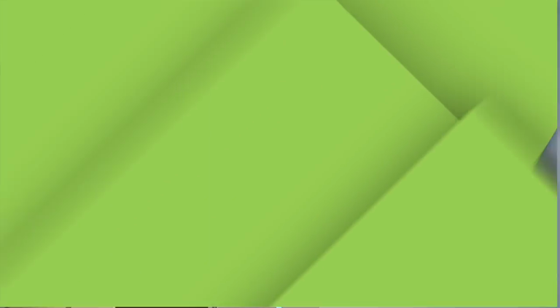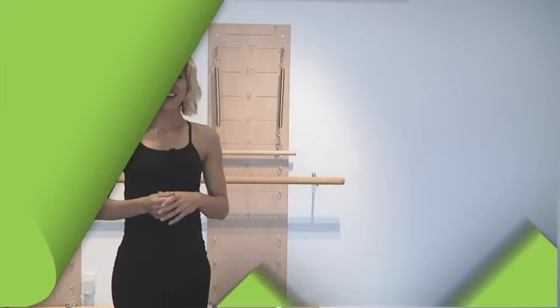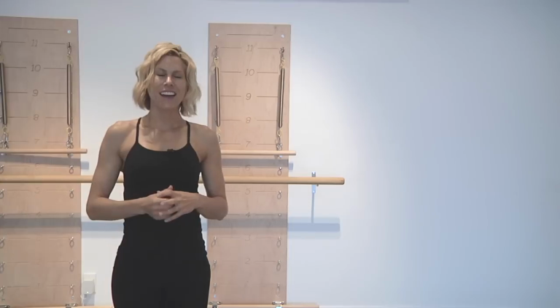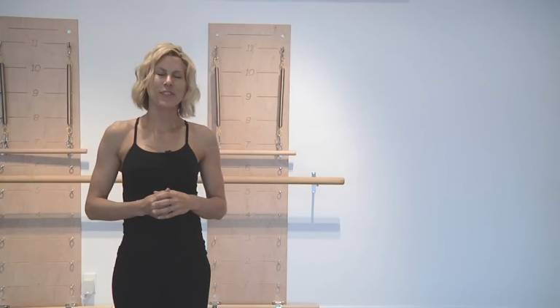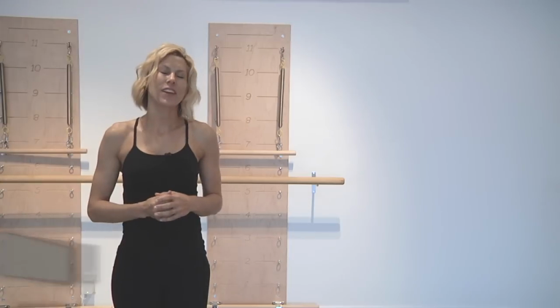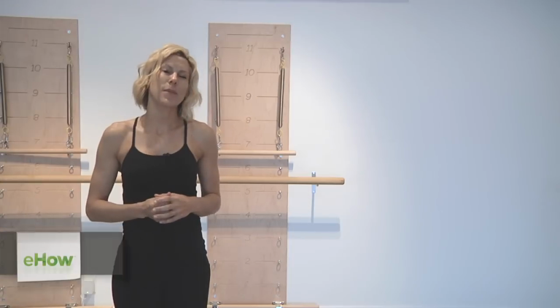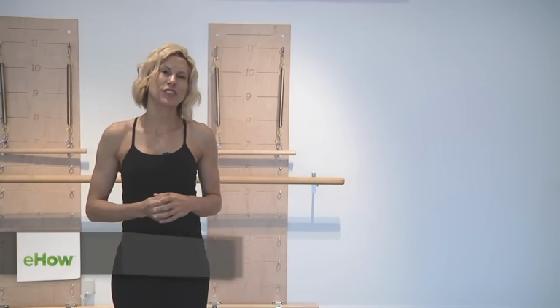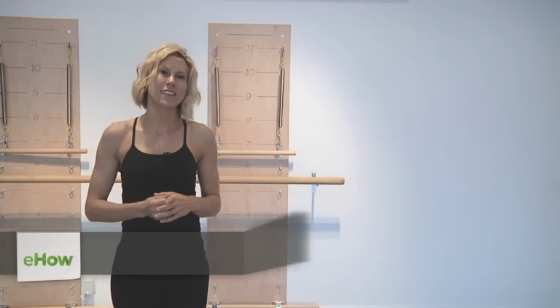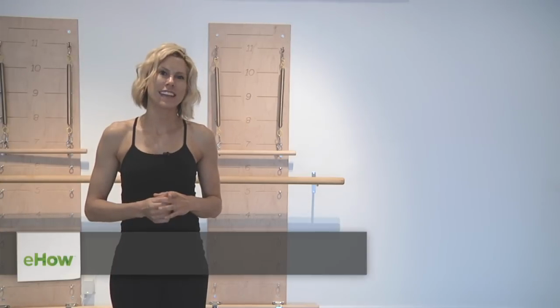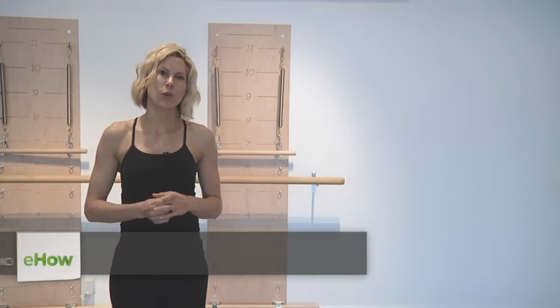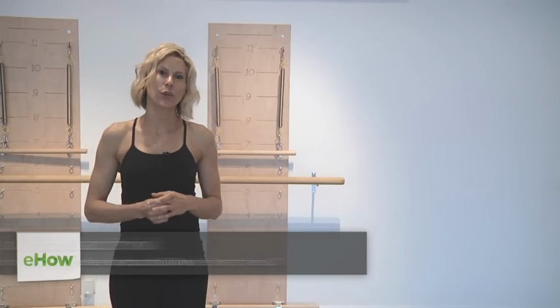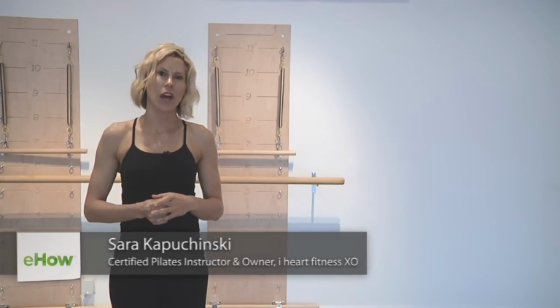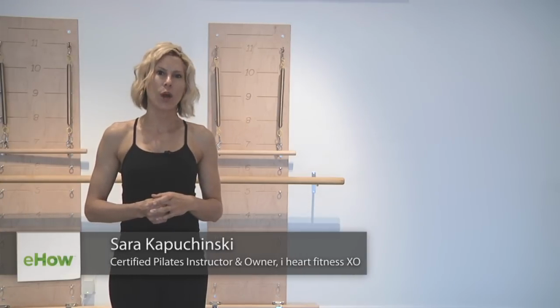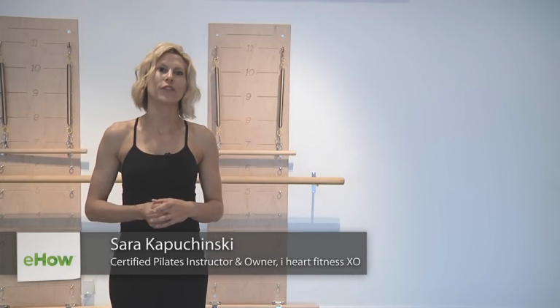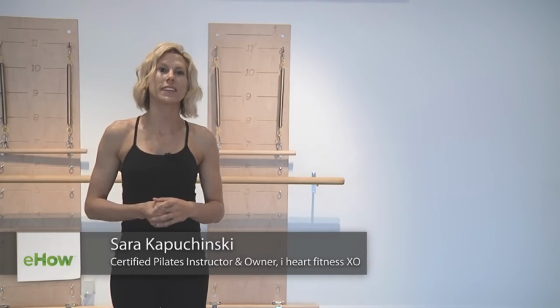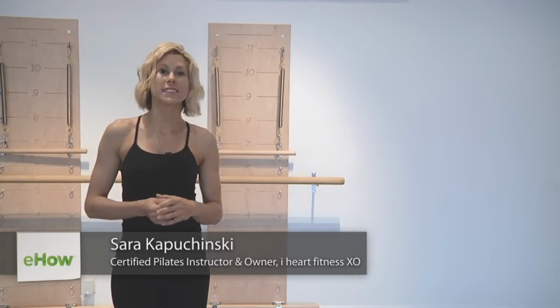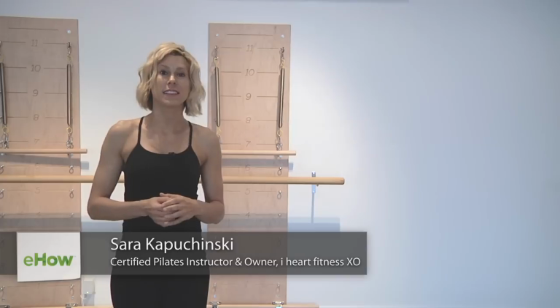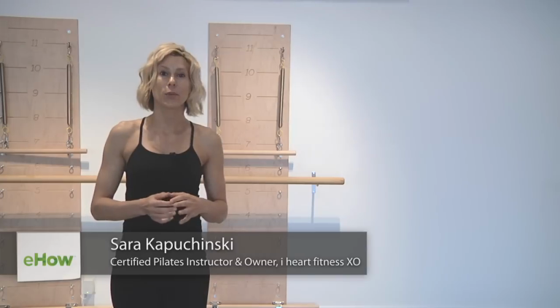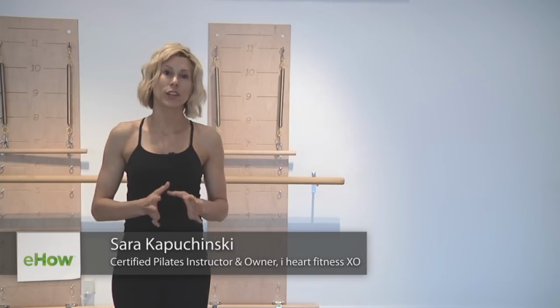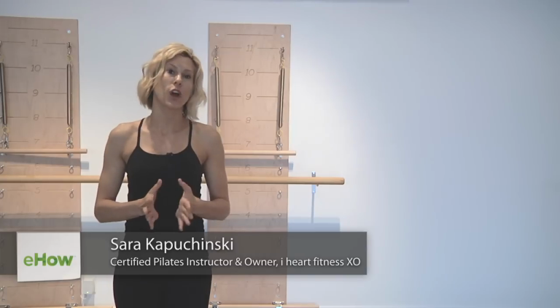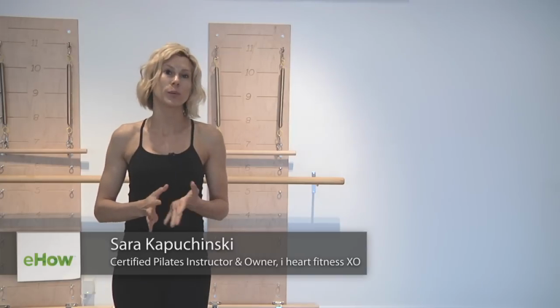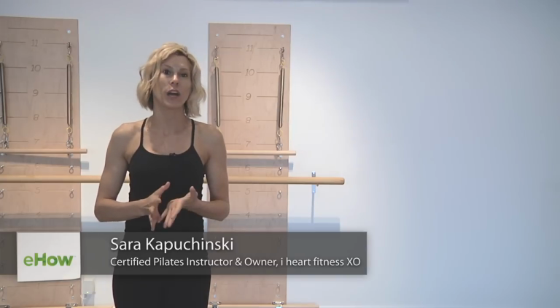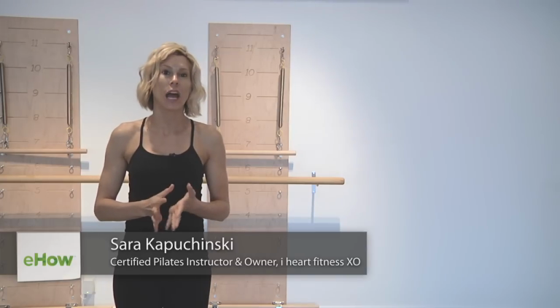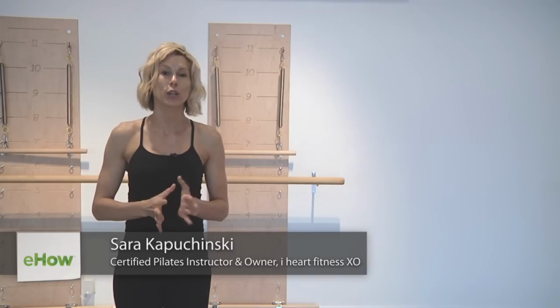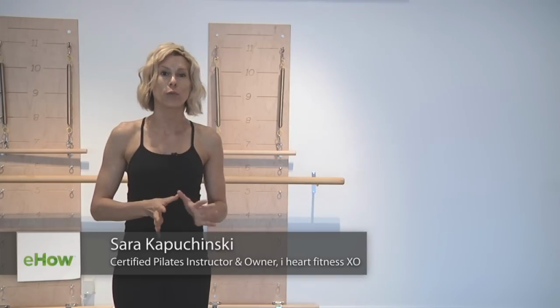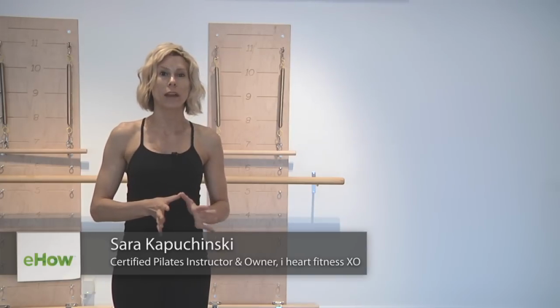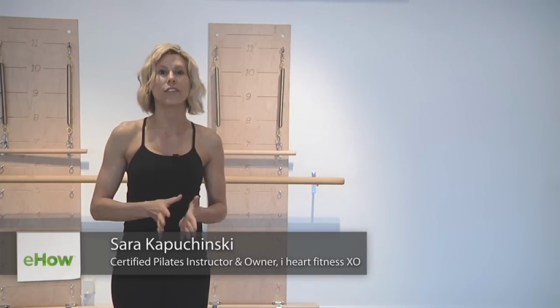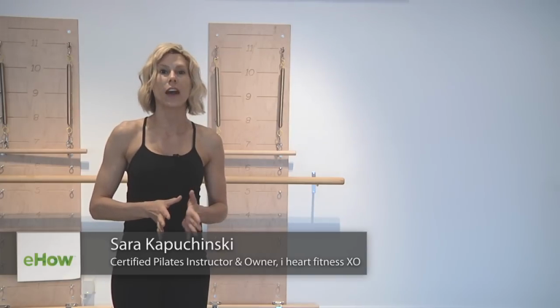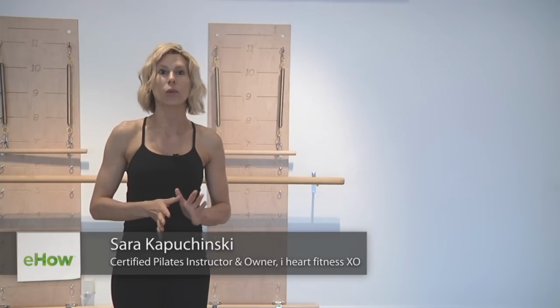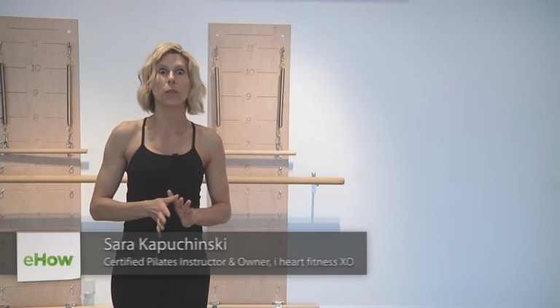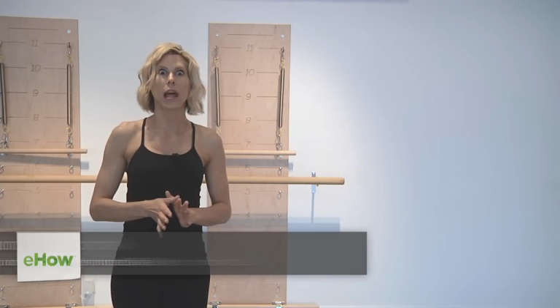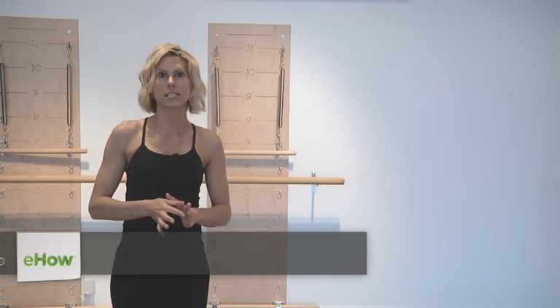Hi, I'm Sarah Kapczynski, owner of iHeart Fitness, and today we're going to talk about how to lose belly fat with Pilates.